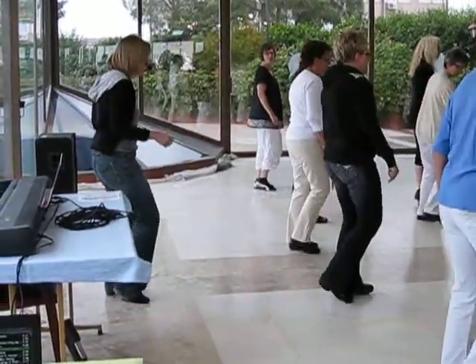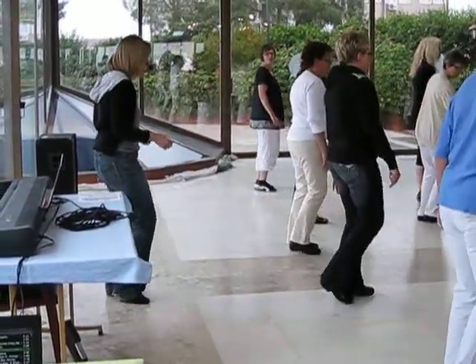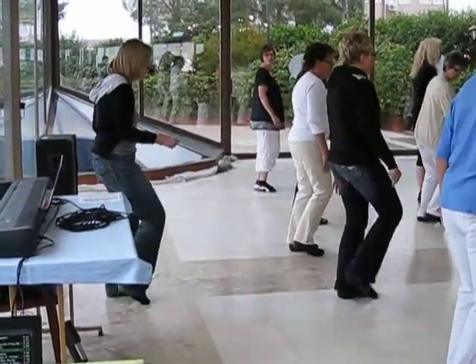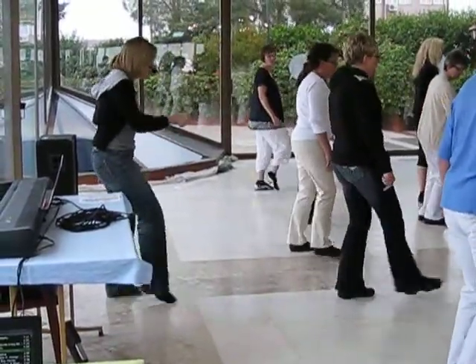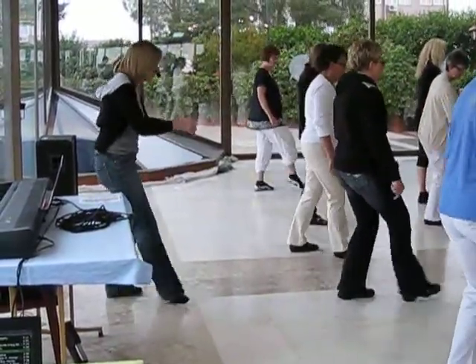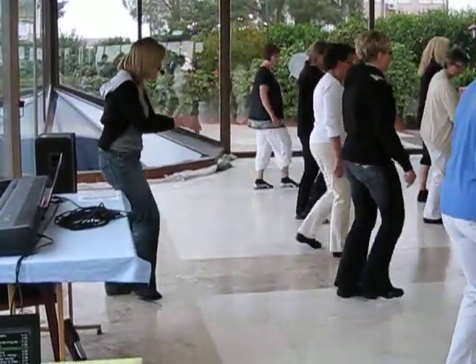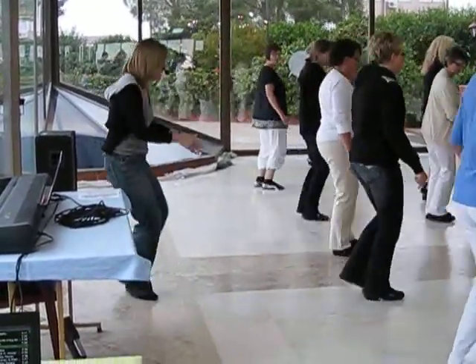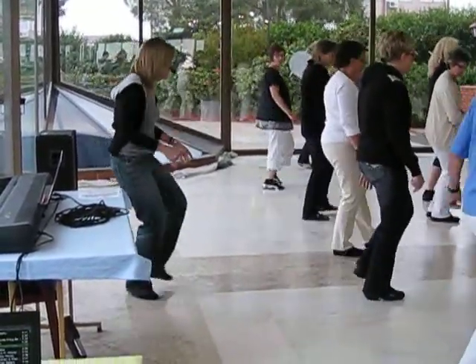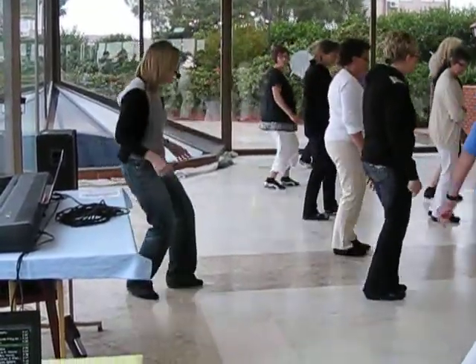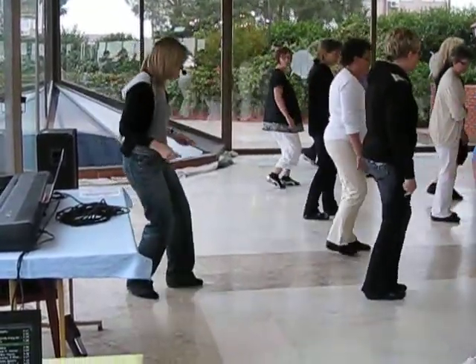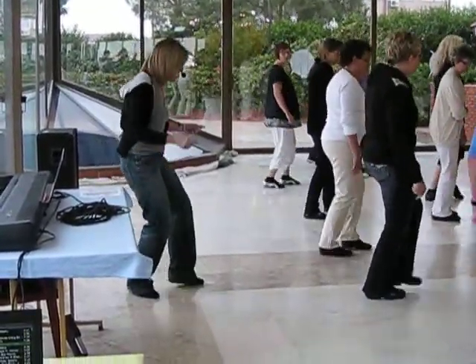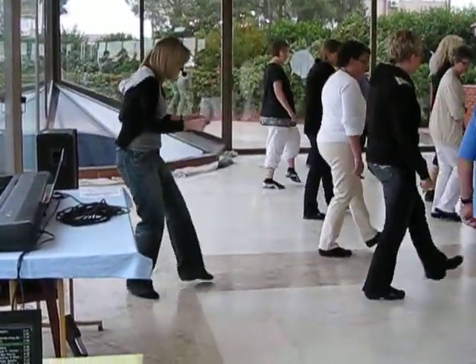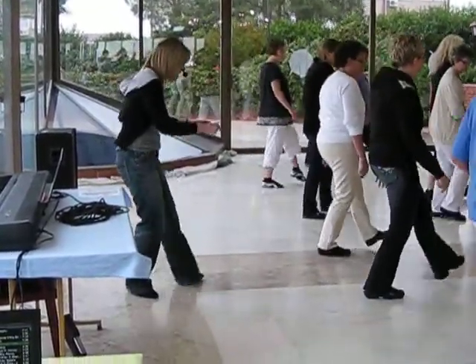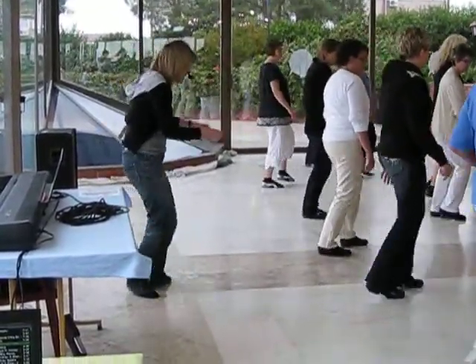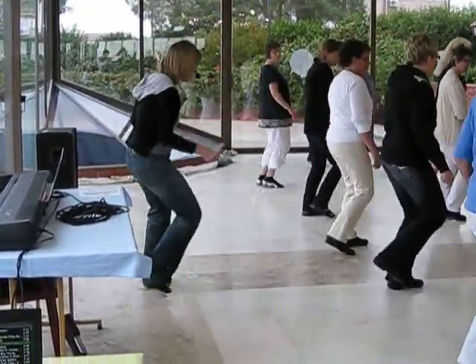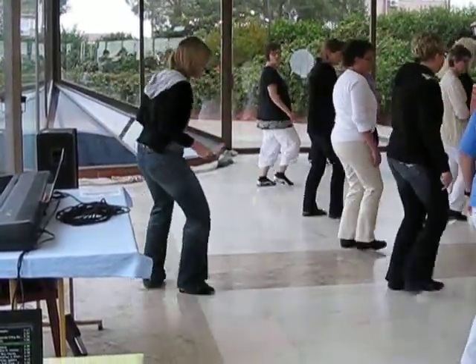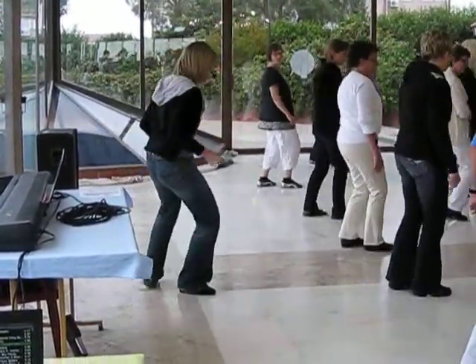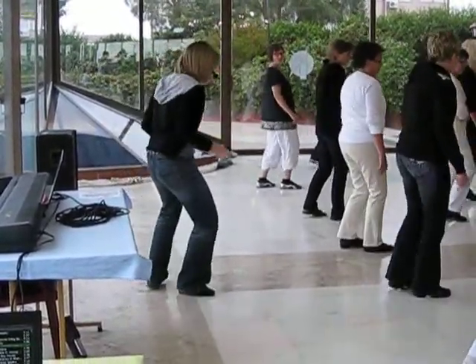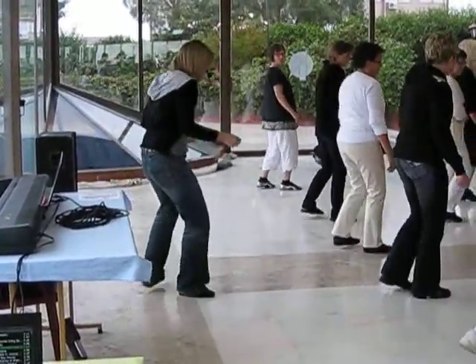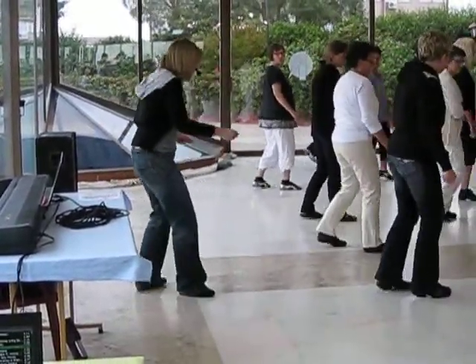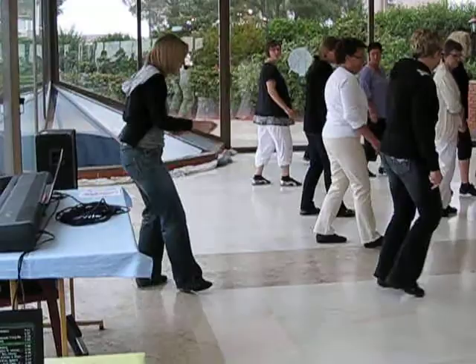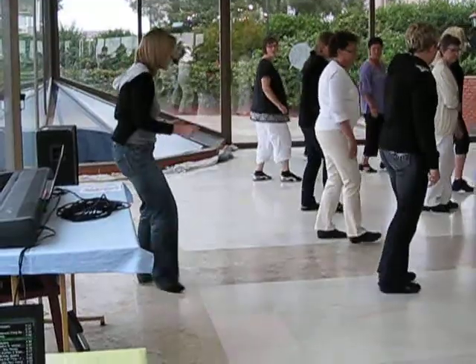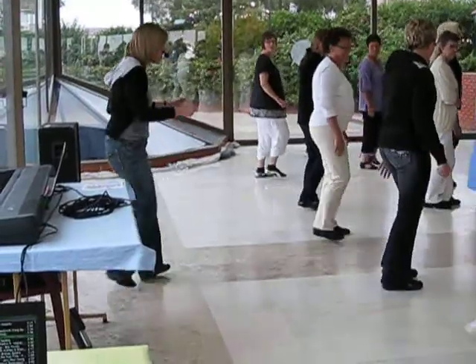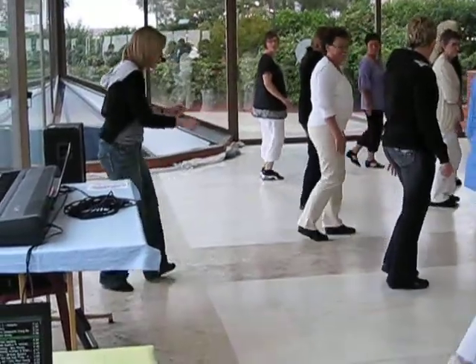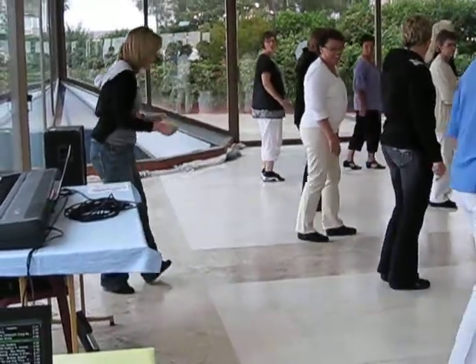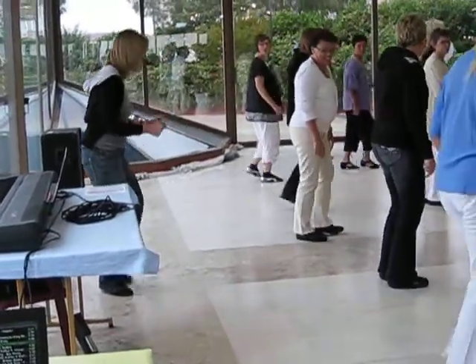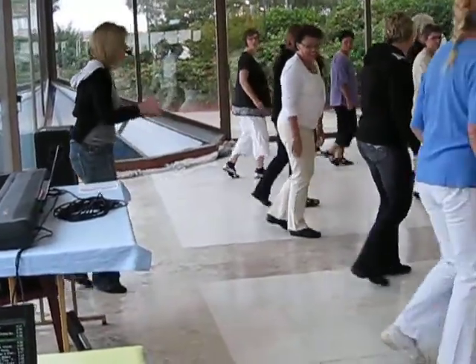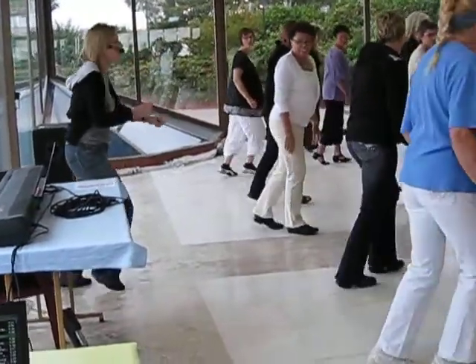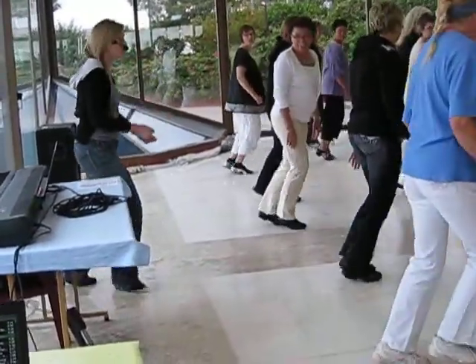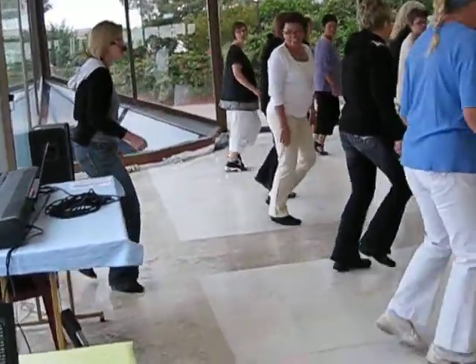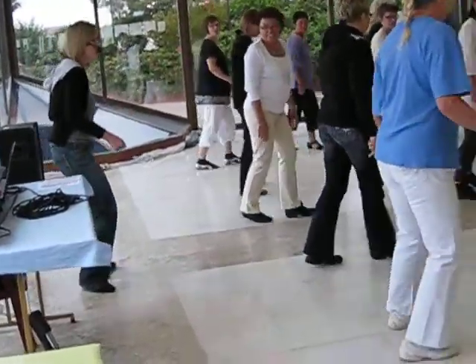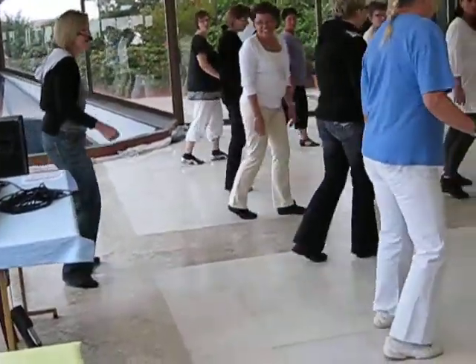Kick step, kick step, stop the pan. Kick step, stop the pan. Back and back and go to the side.